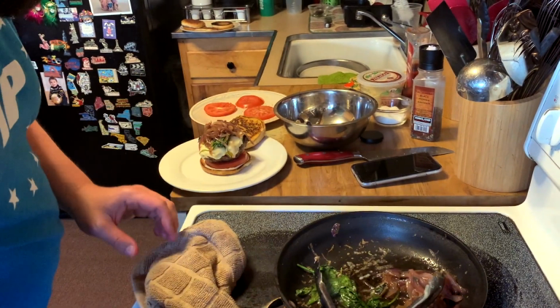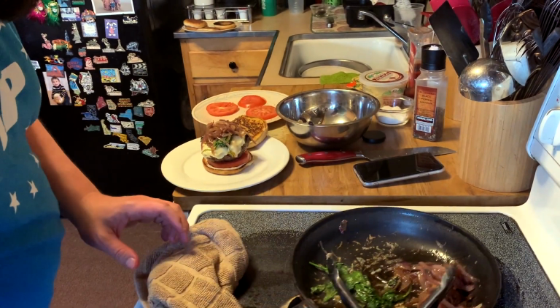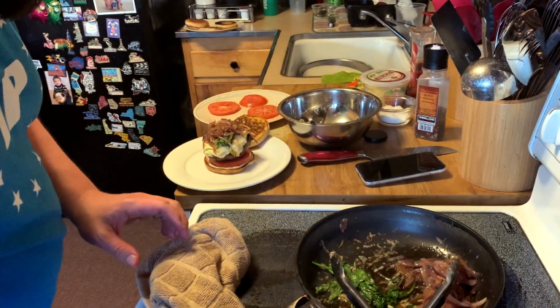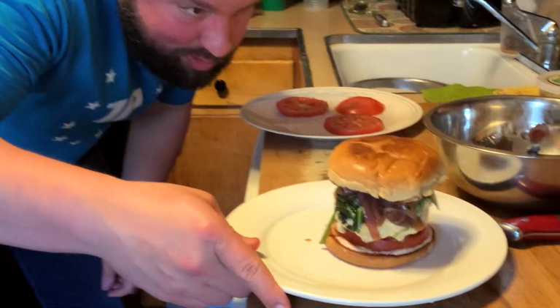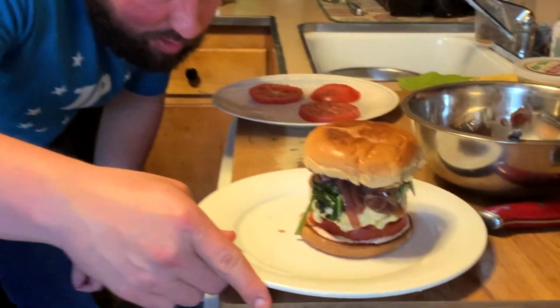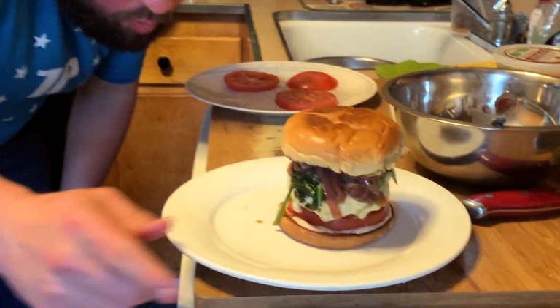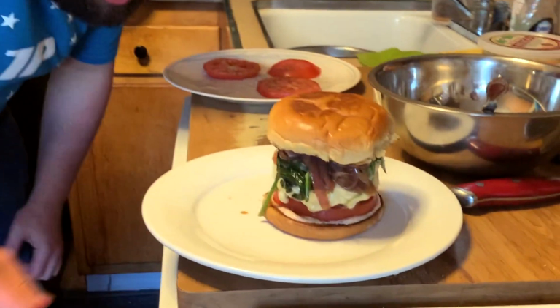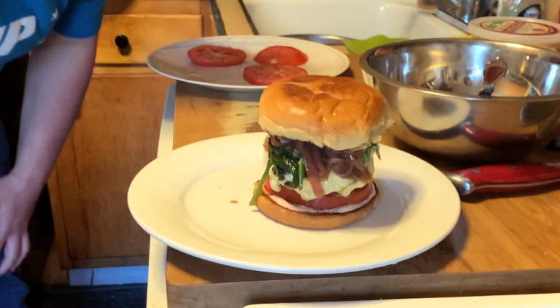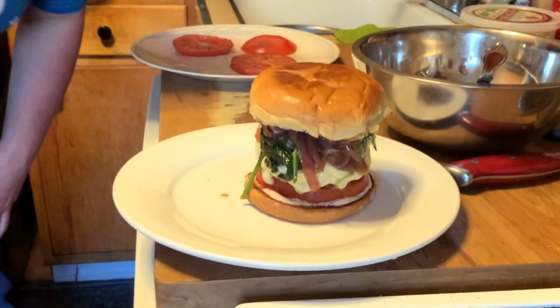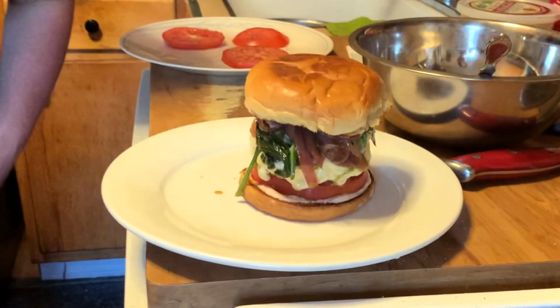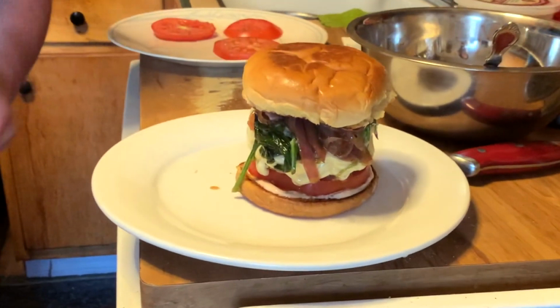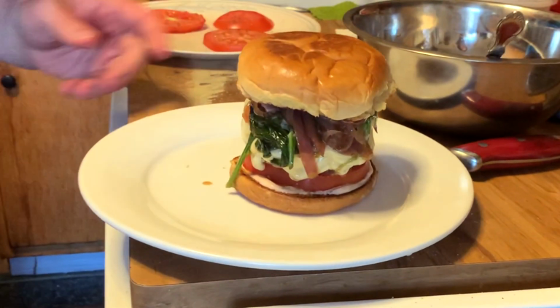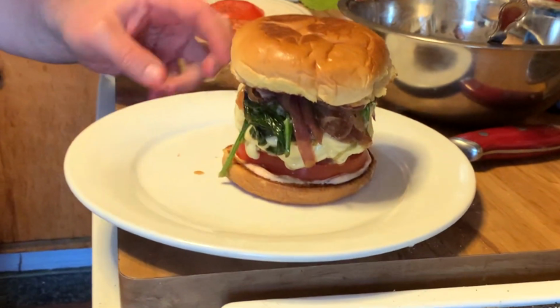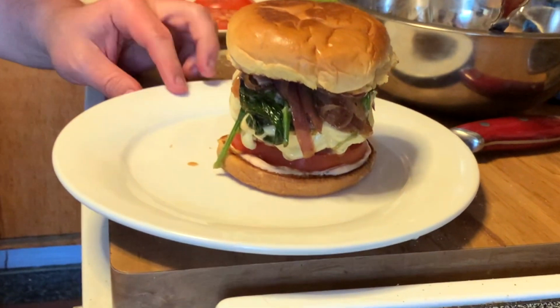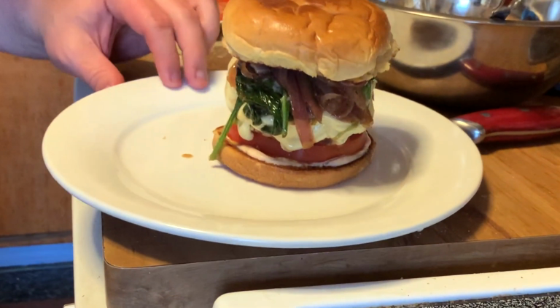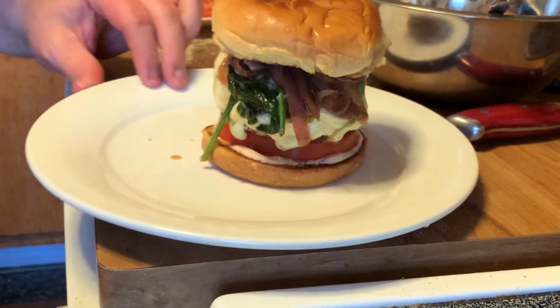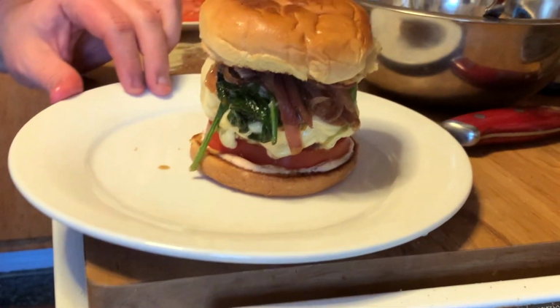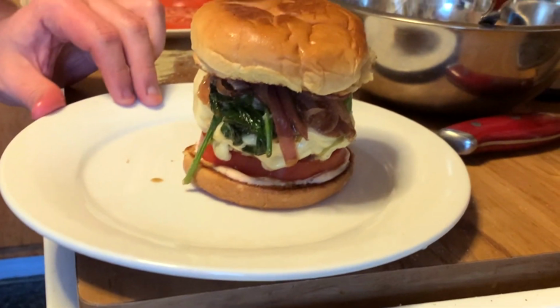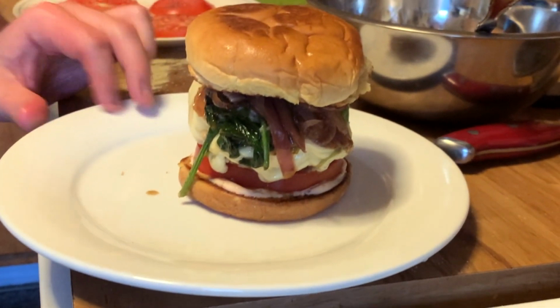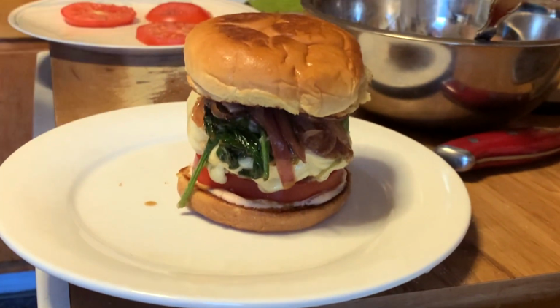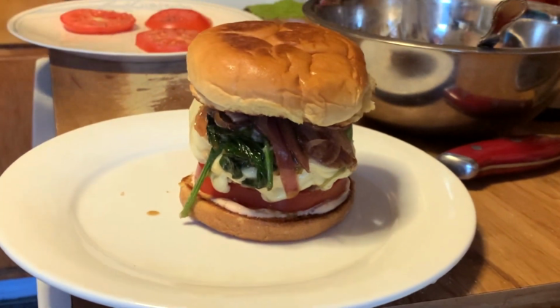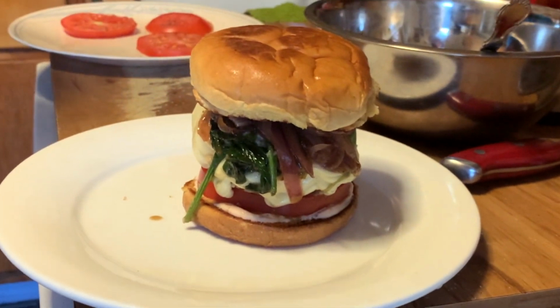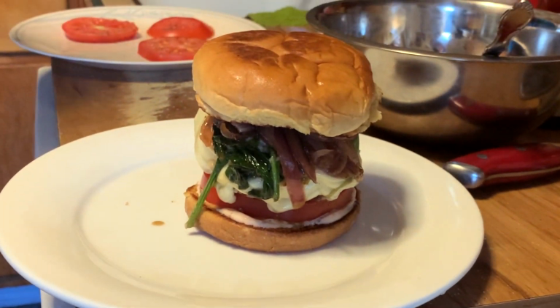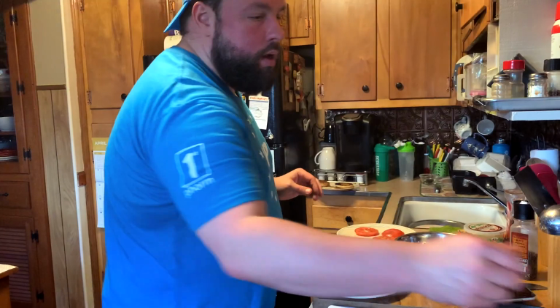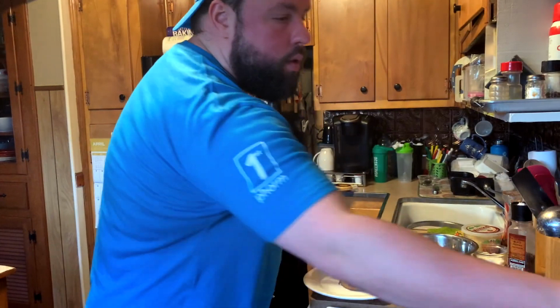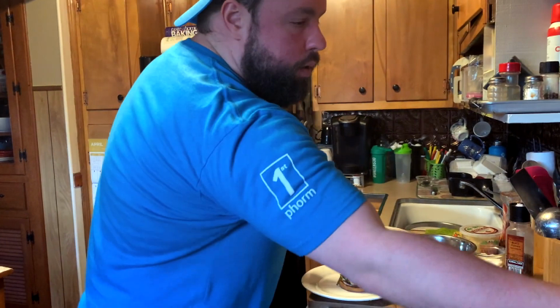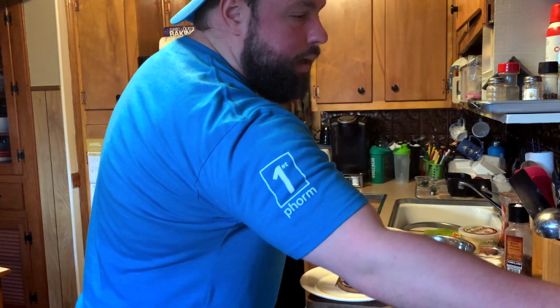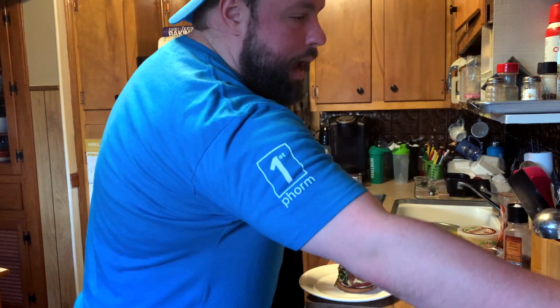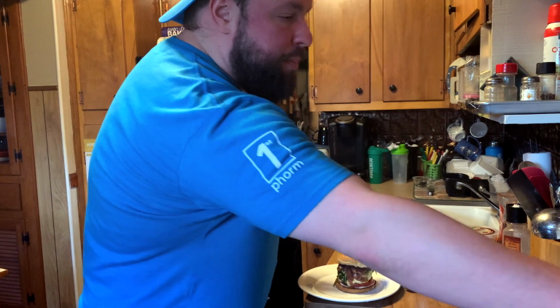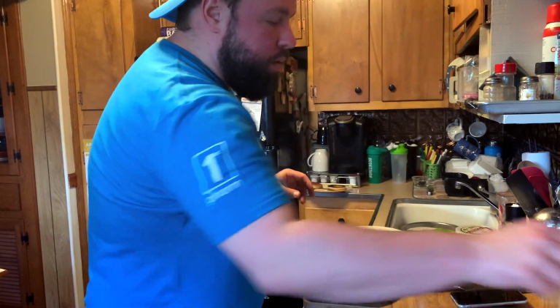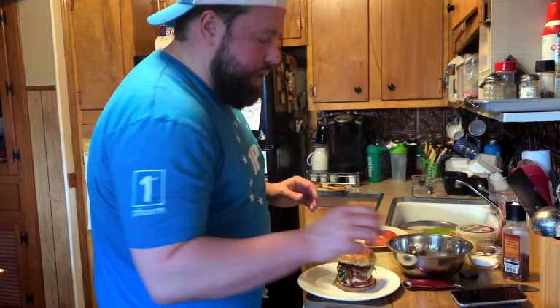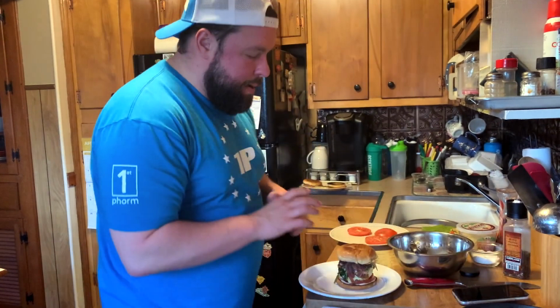You can serve it with chips, you can serve it with fries. Really happy with that.